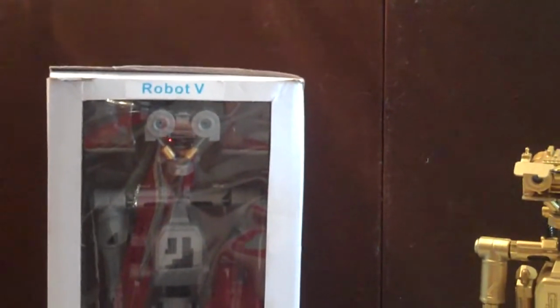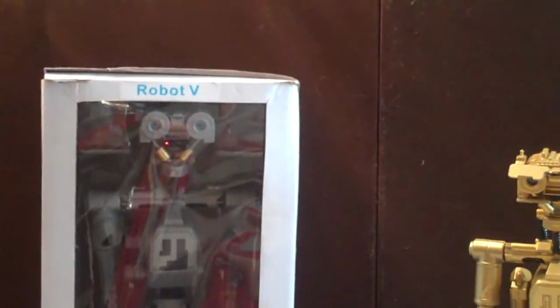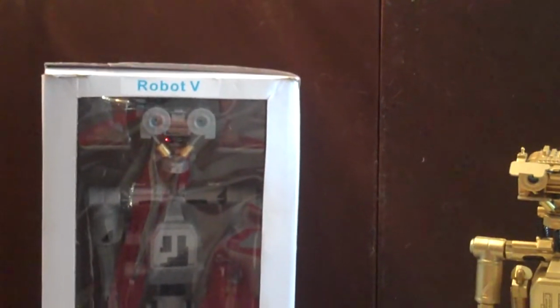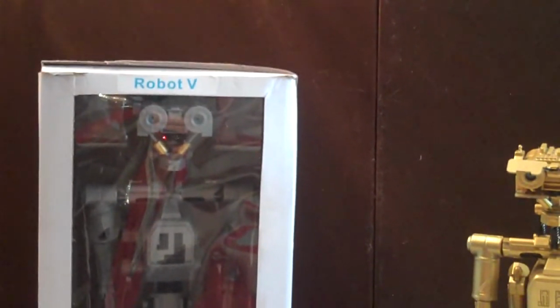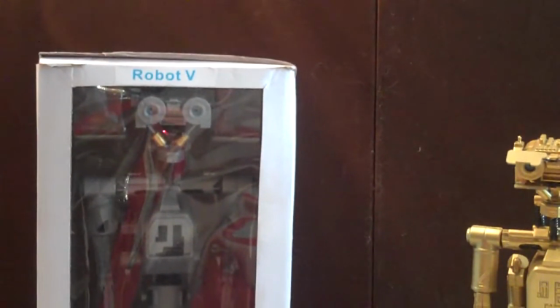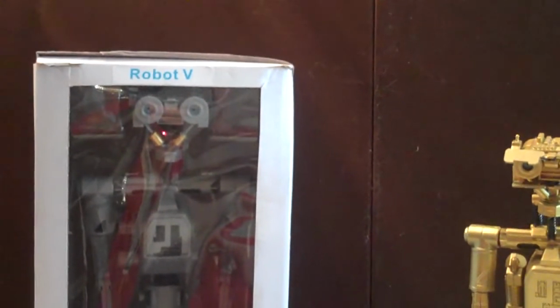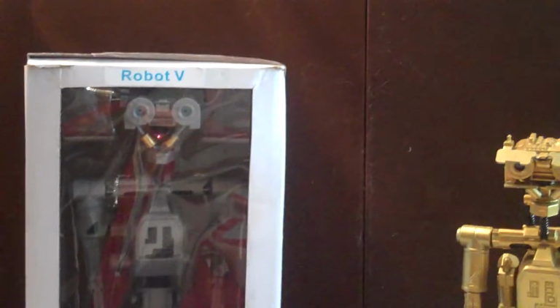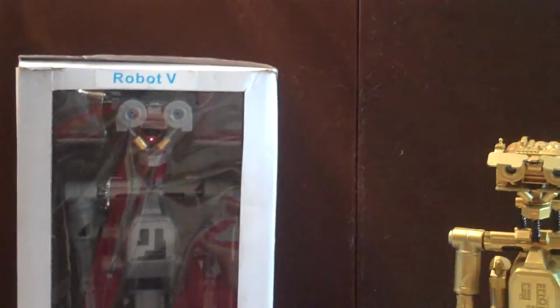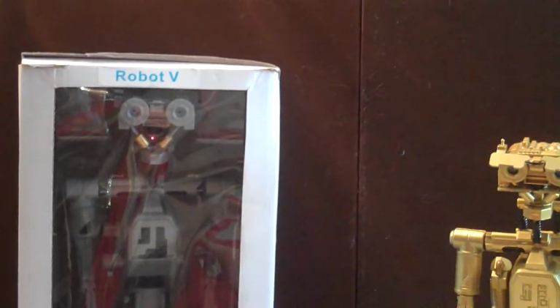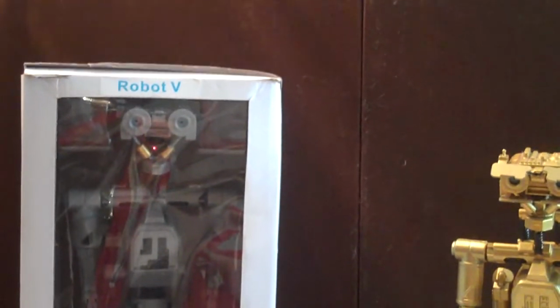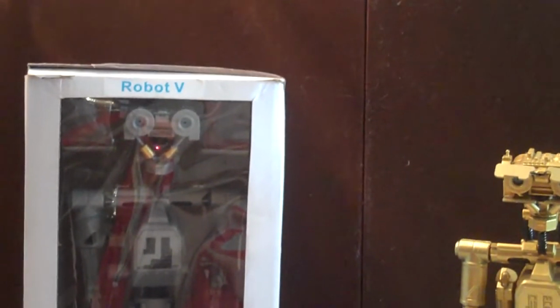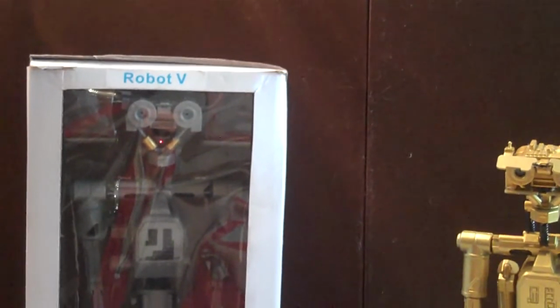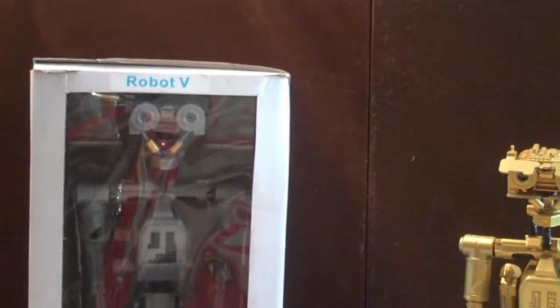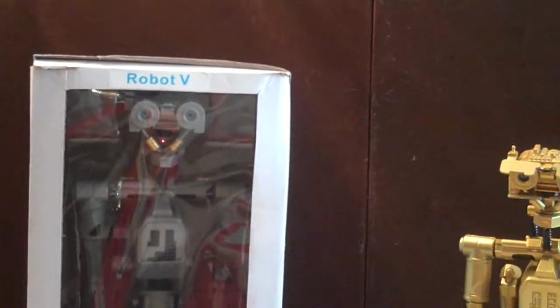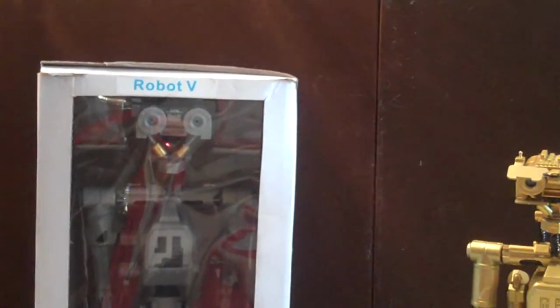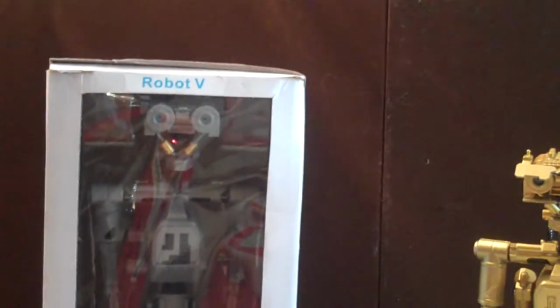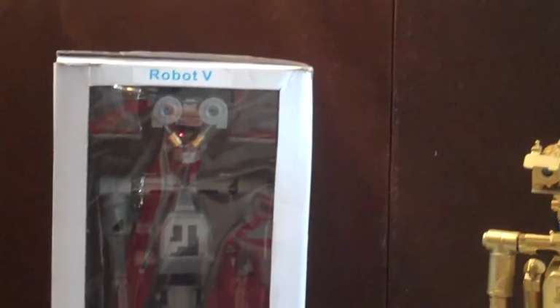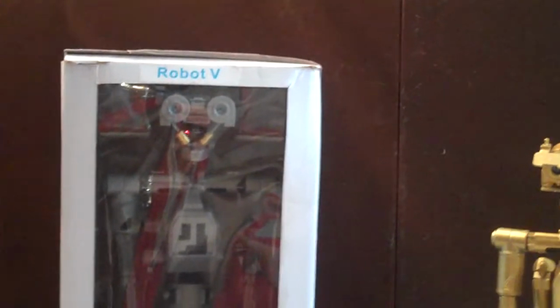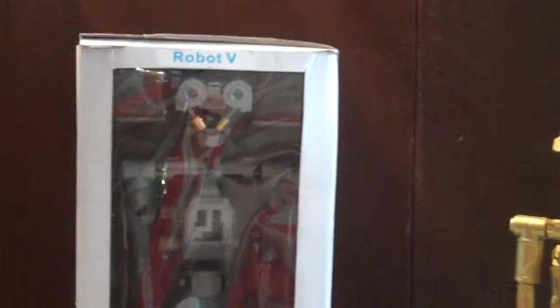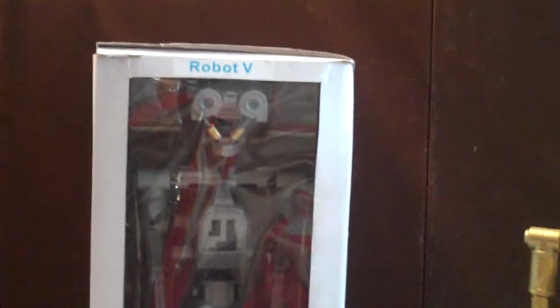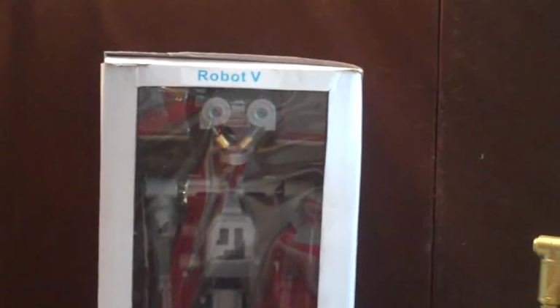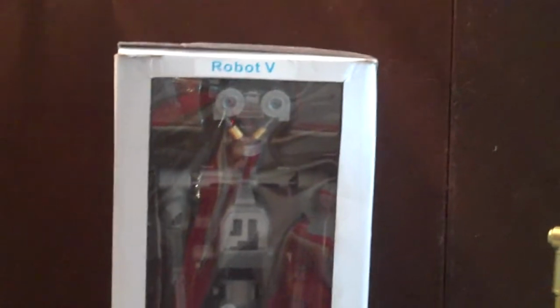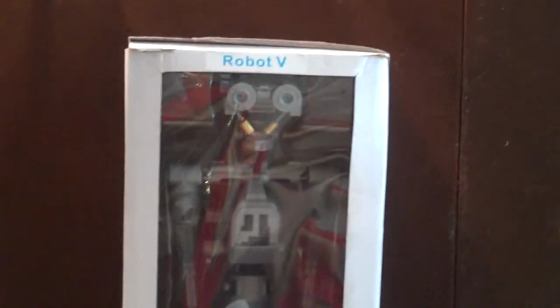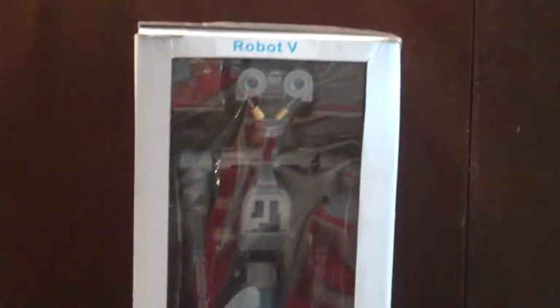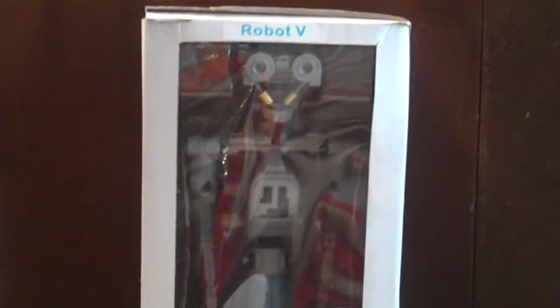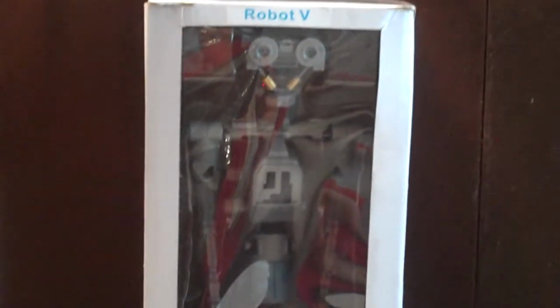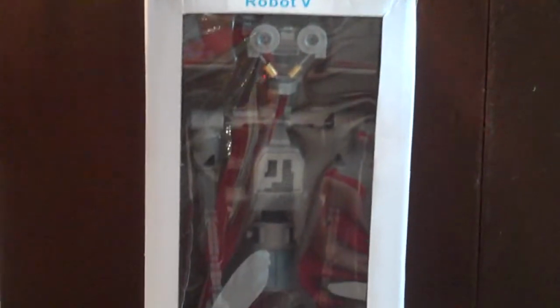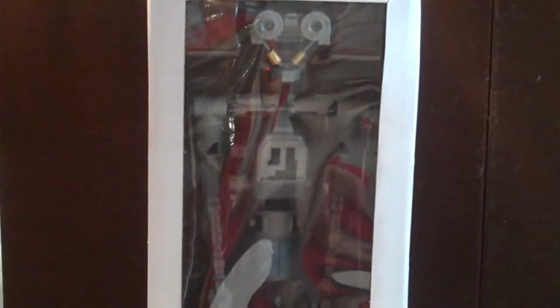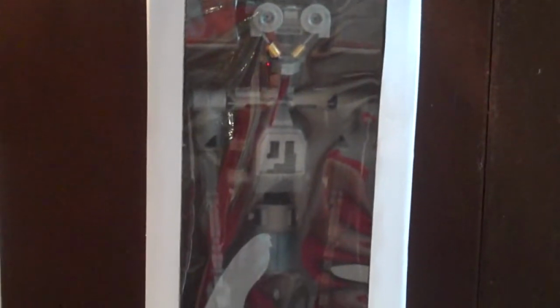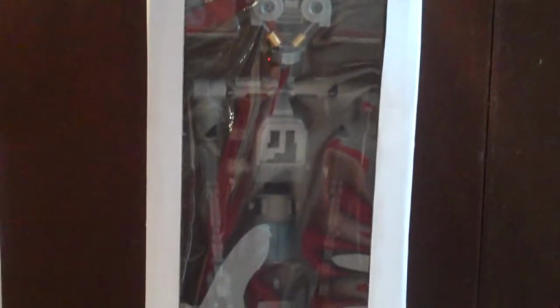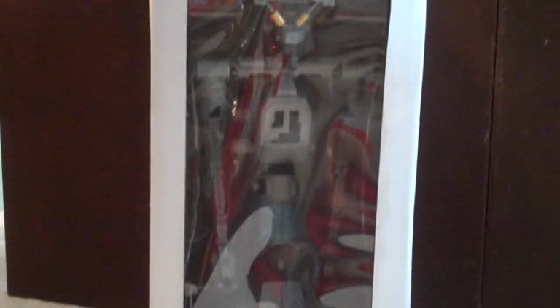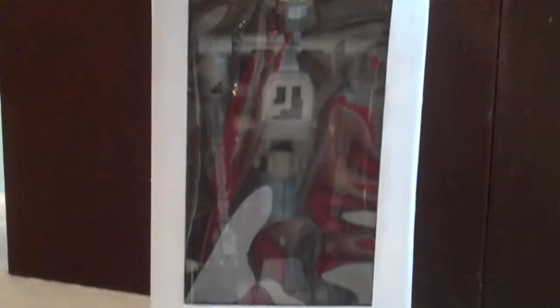Hello everyone, Jaws Robotics here. He's done — this is Robot V completed.